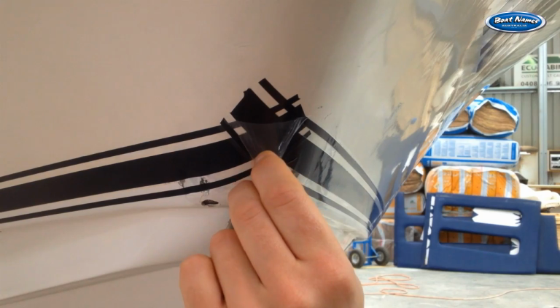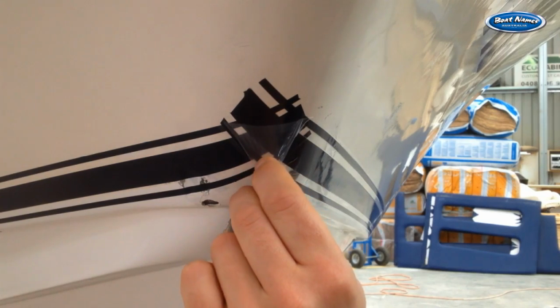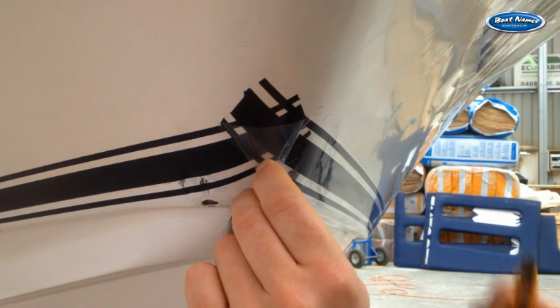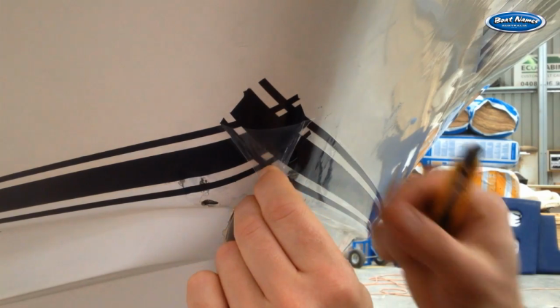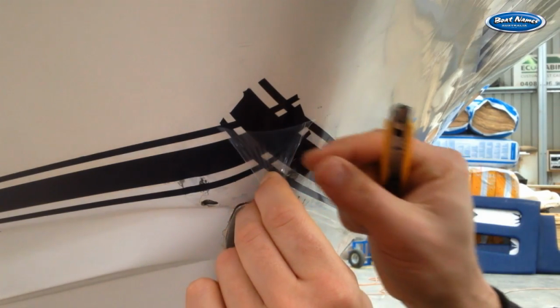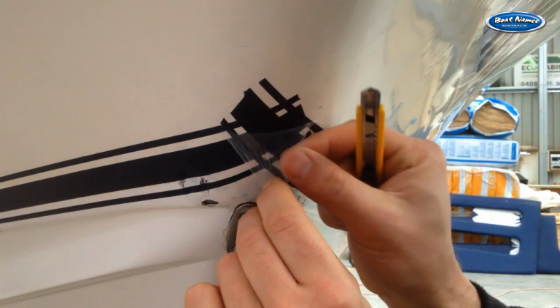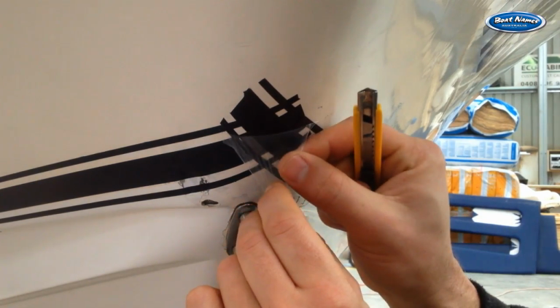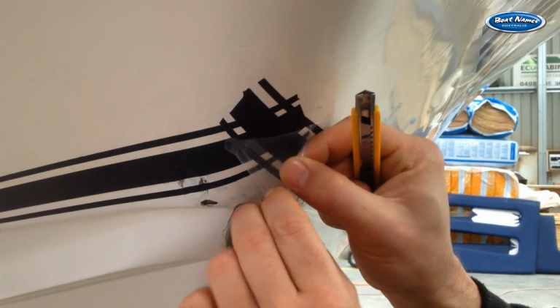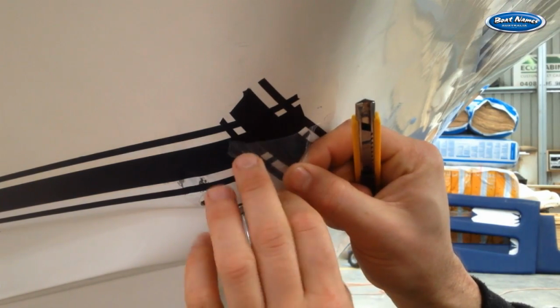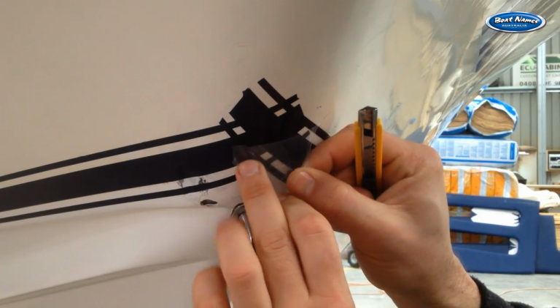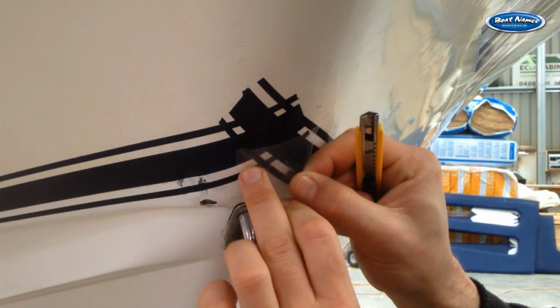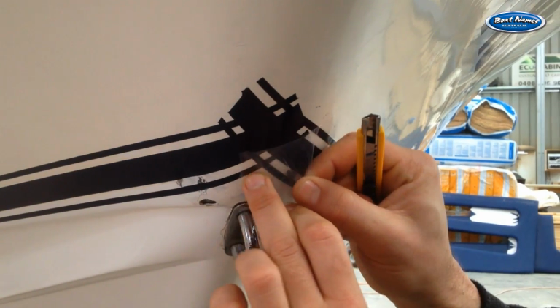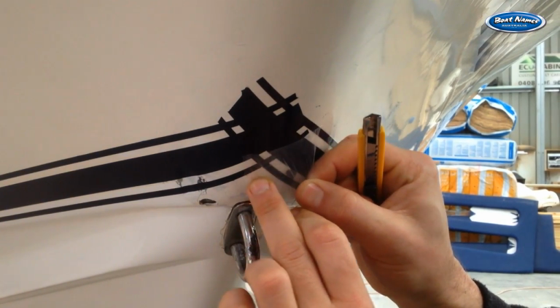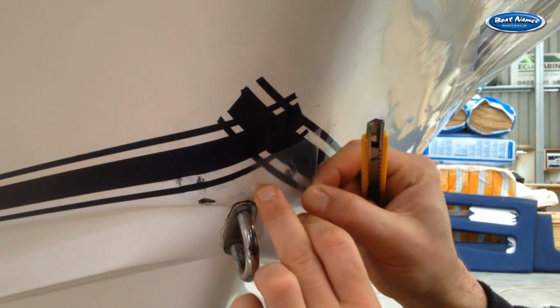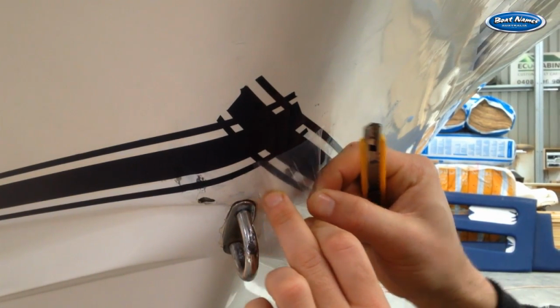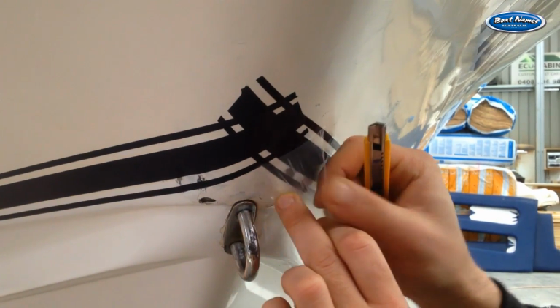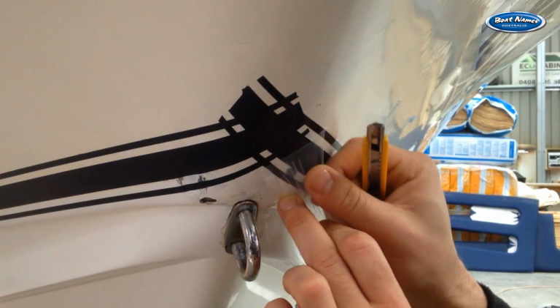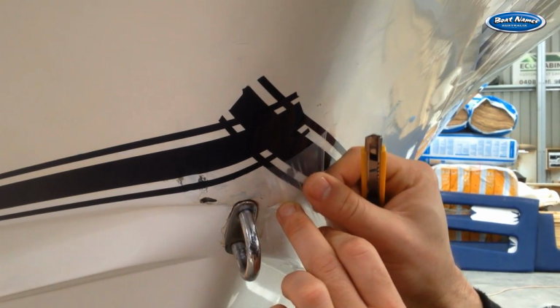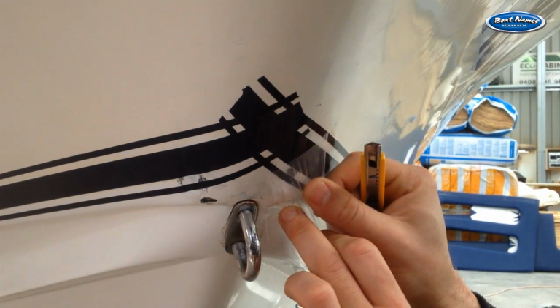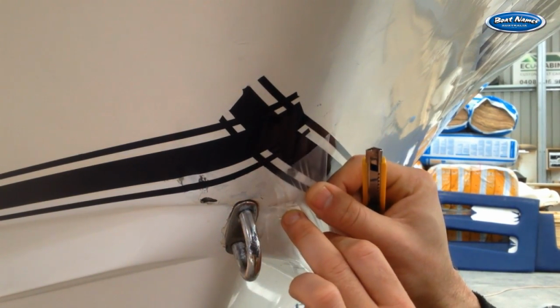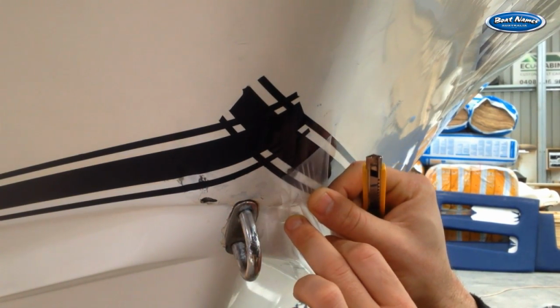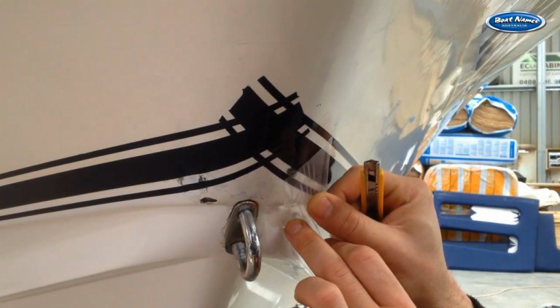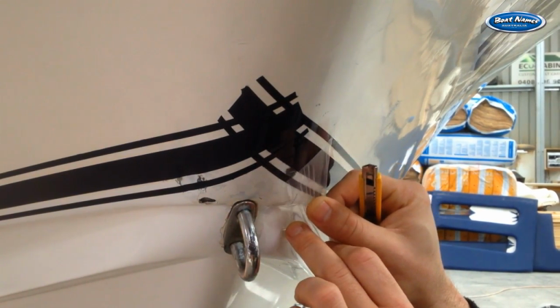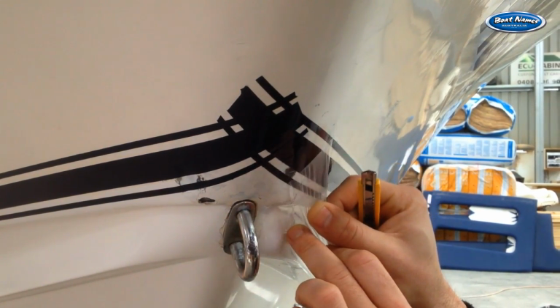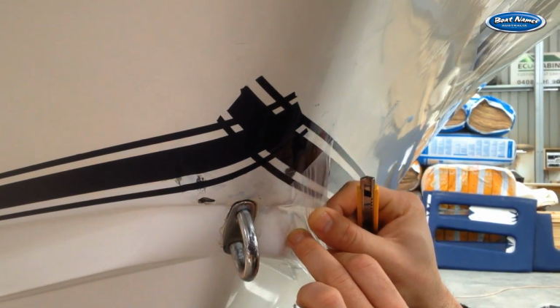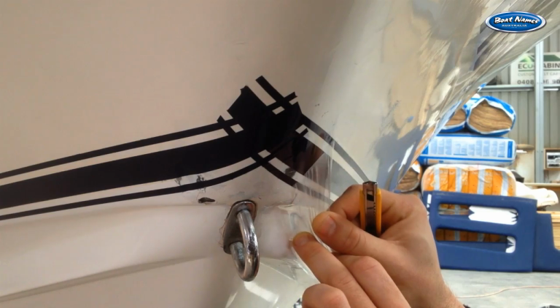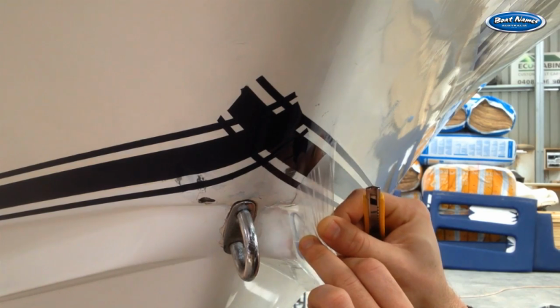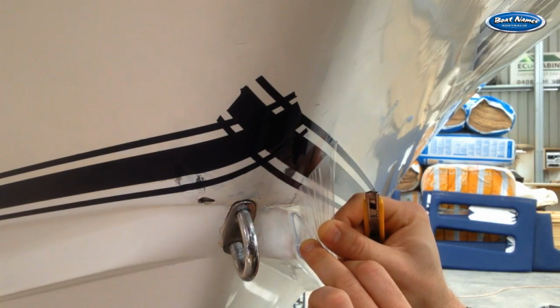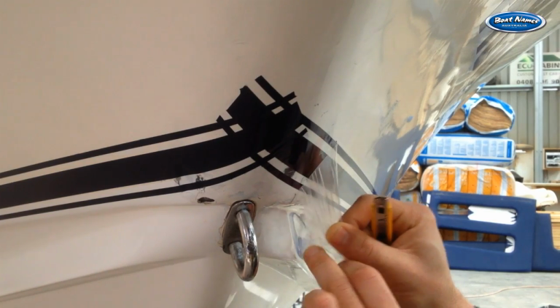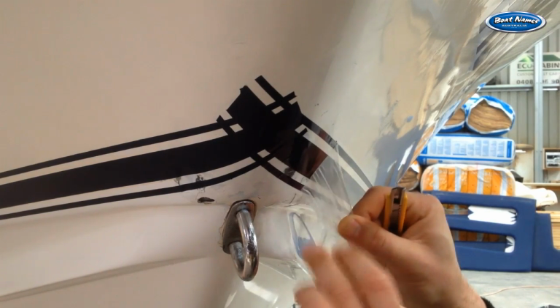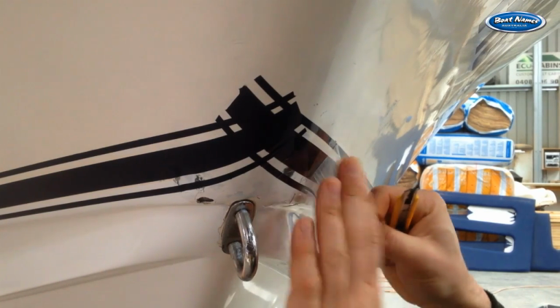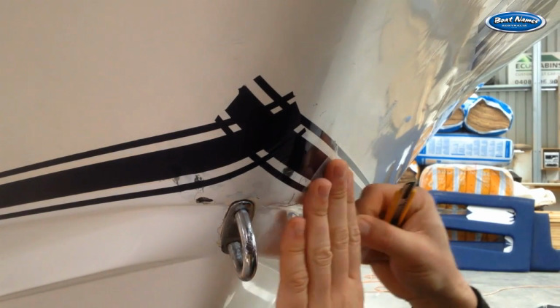To remove the application tape, simply lift up an end and peel it back against itself in a sharp angle as shown.